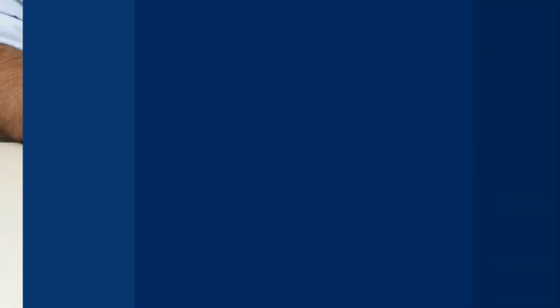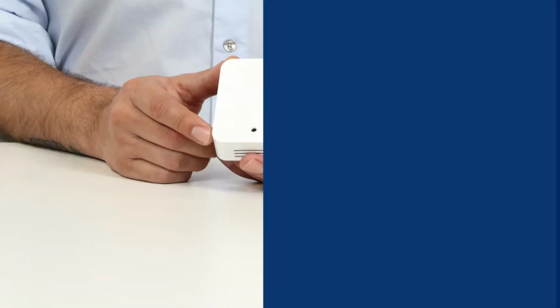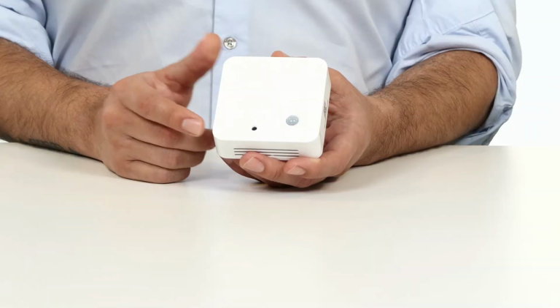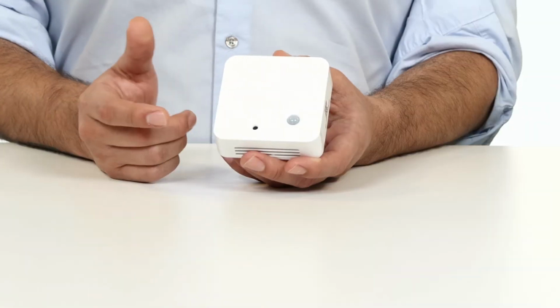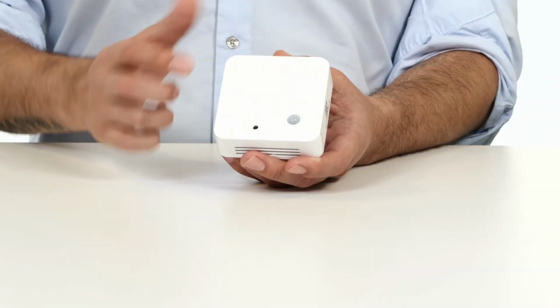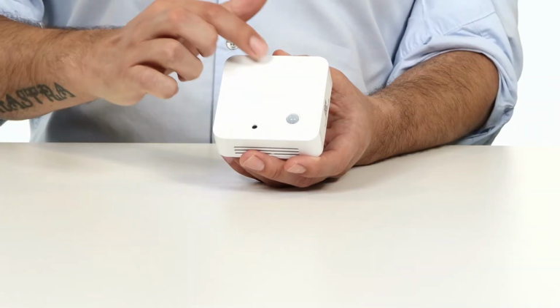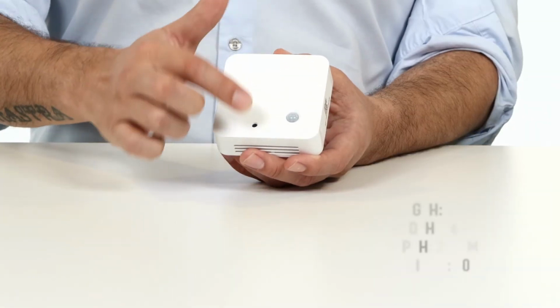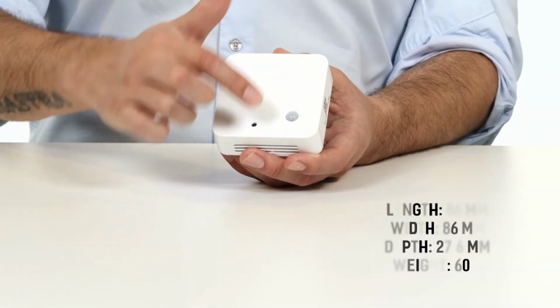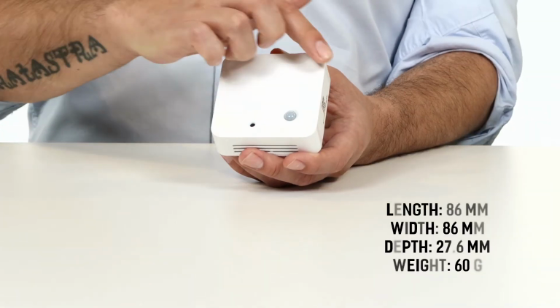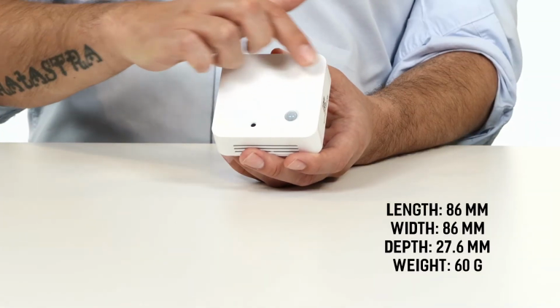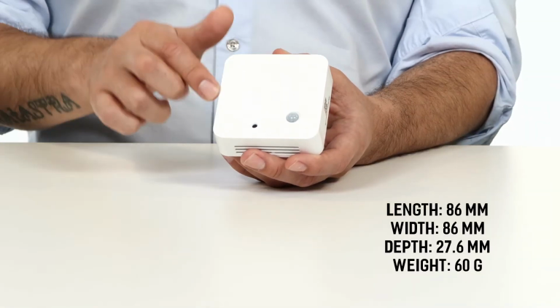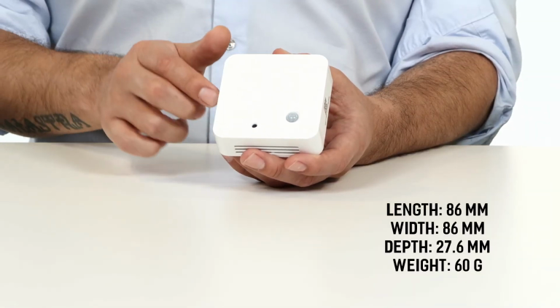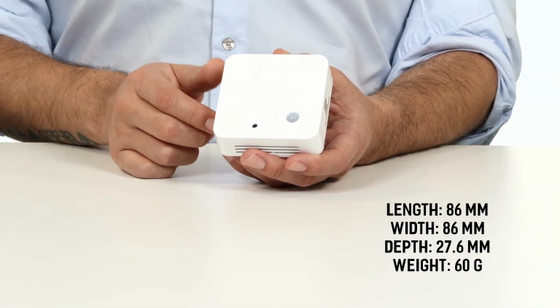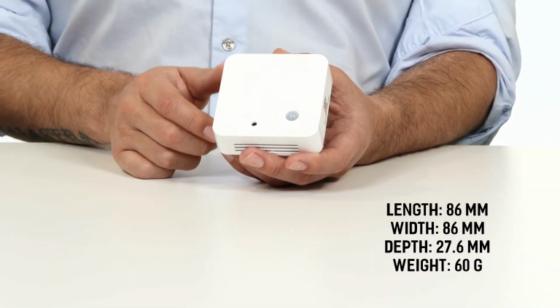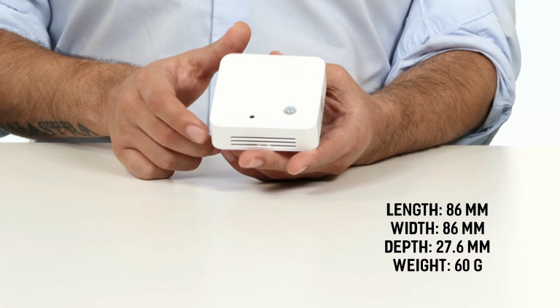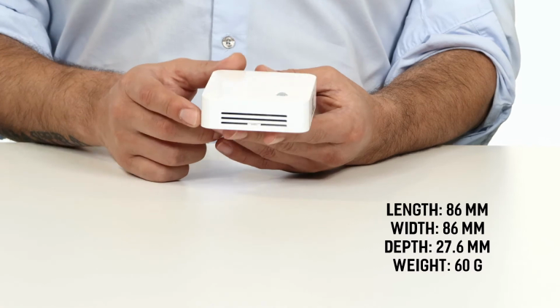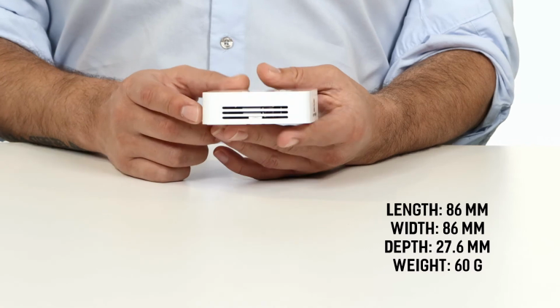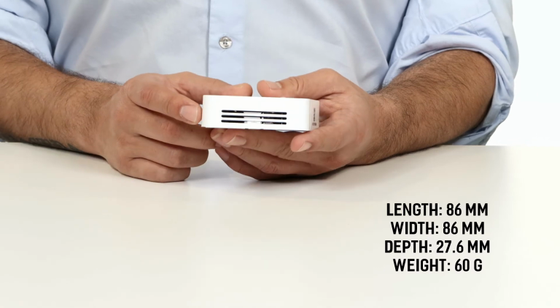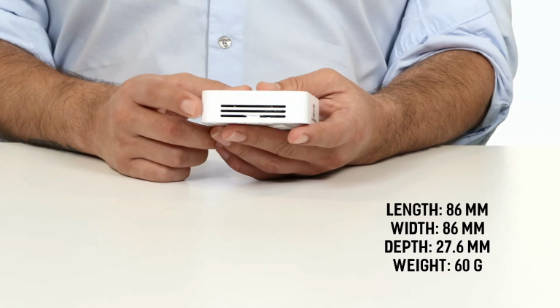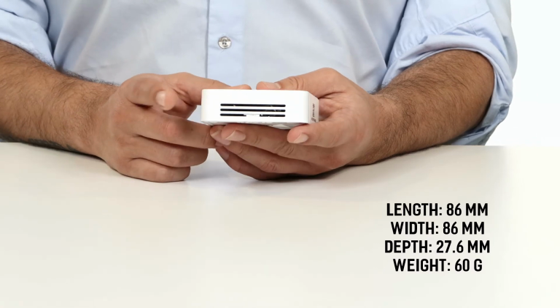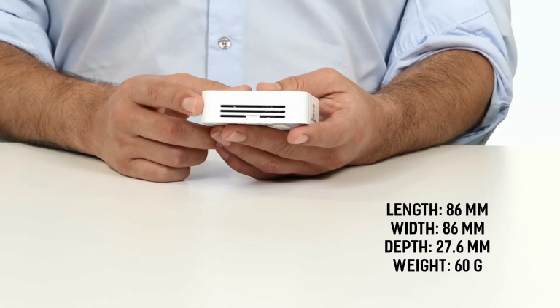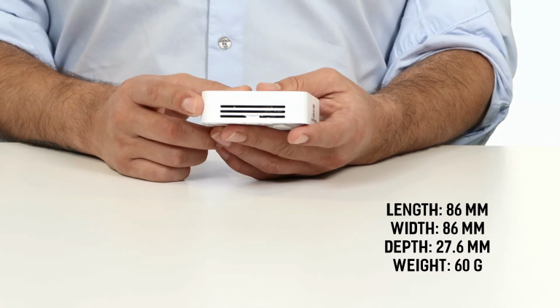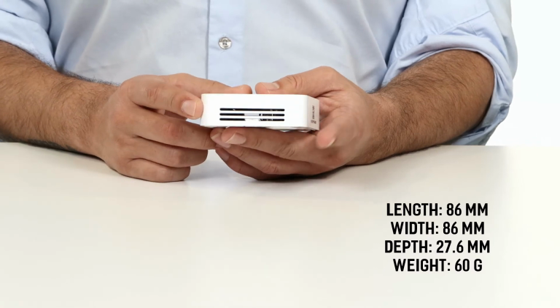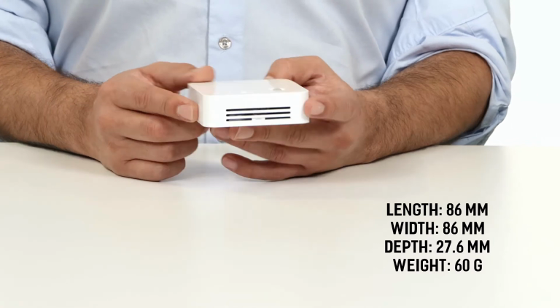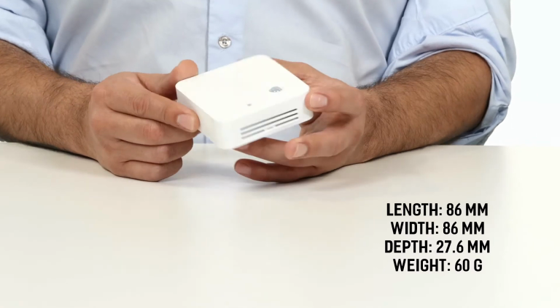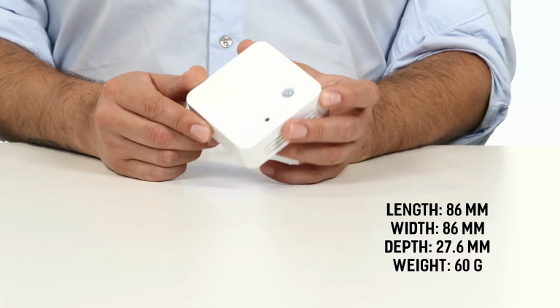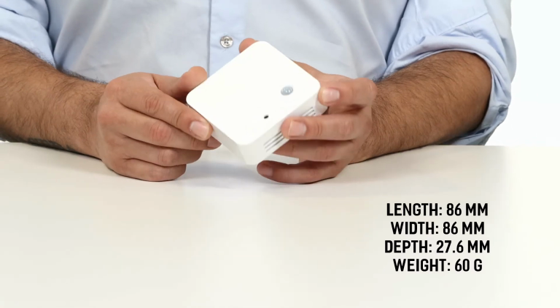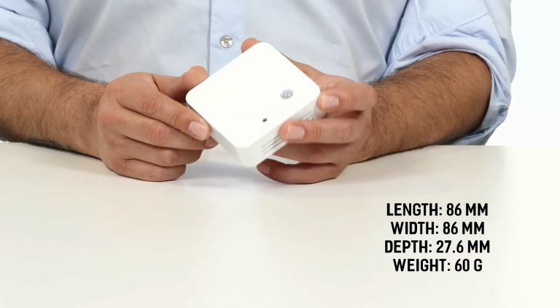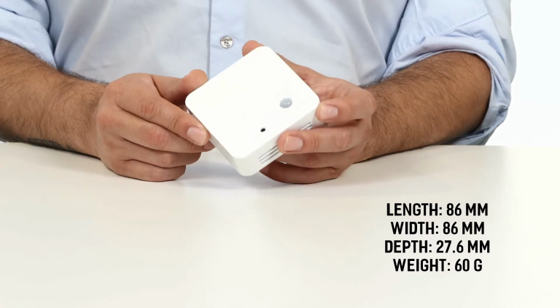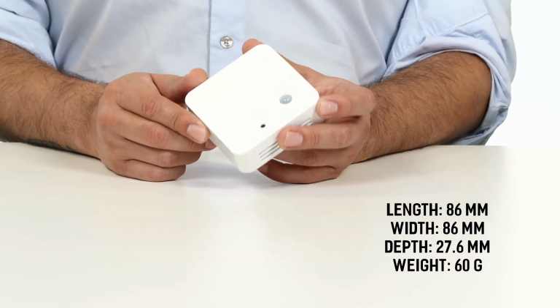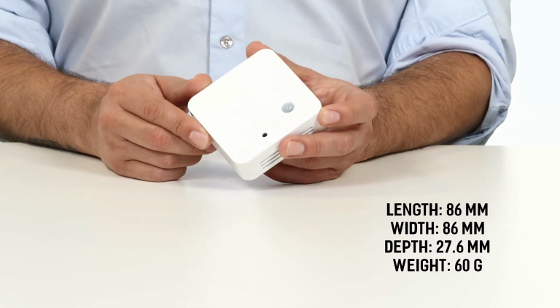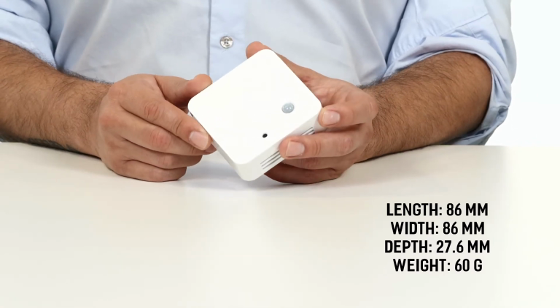The device has a length and width of 86 millimeters, a depth of 27 millimeters, and weighs approximately 60 grams.